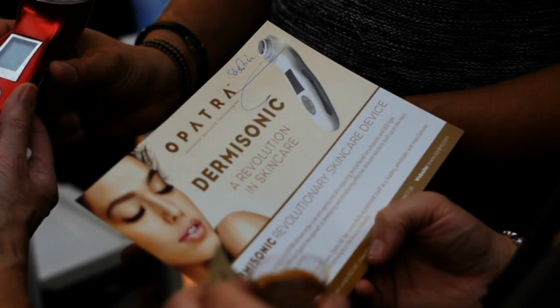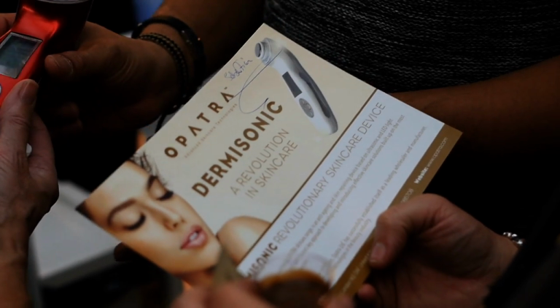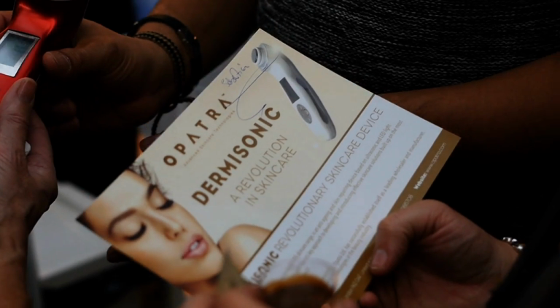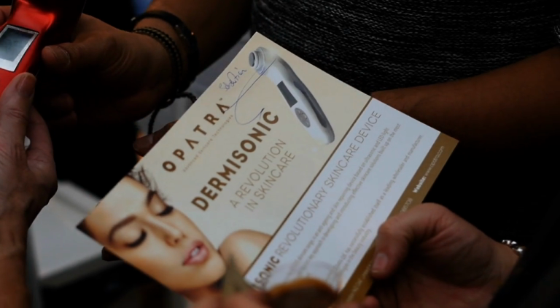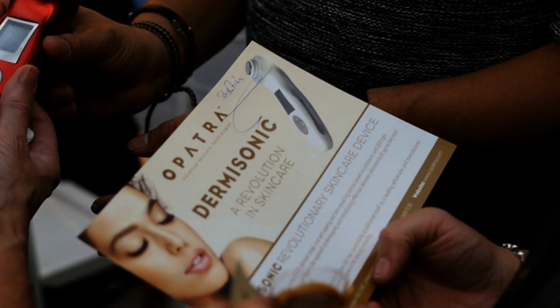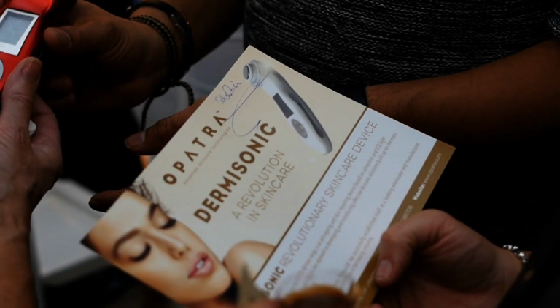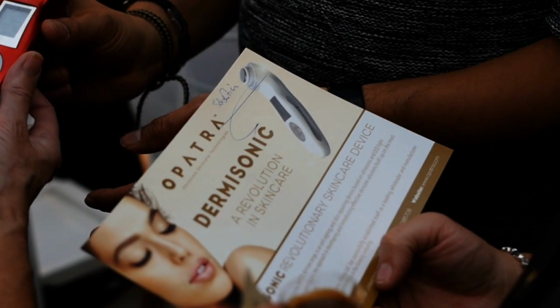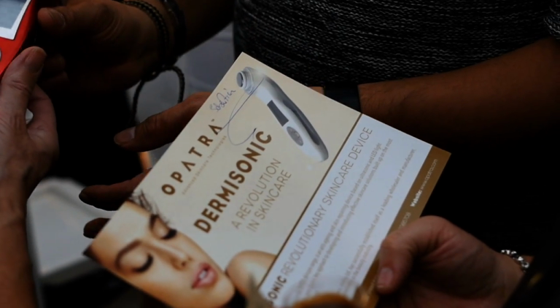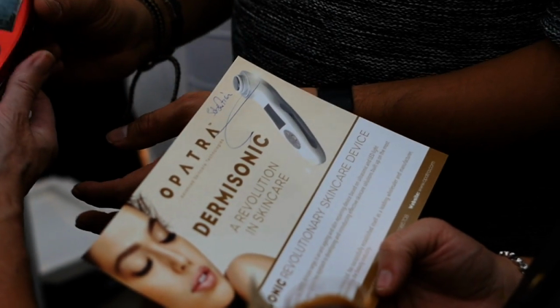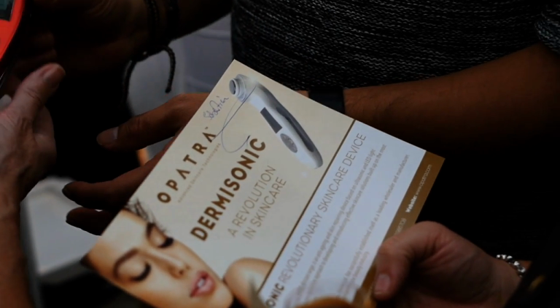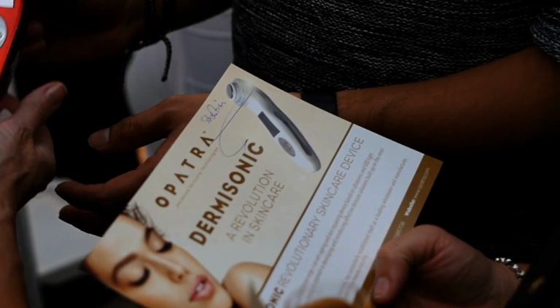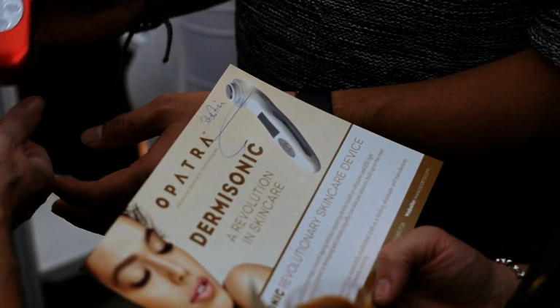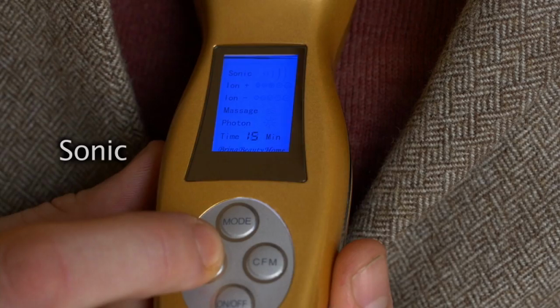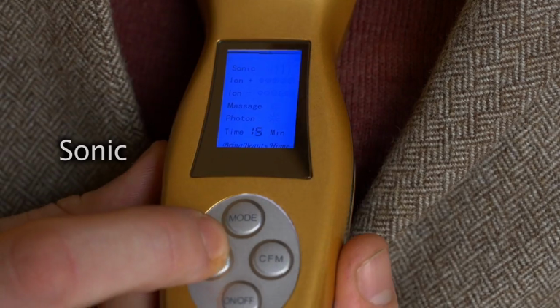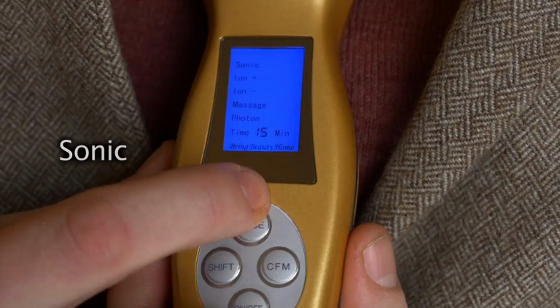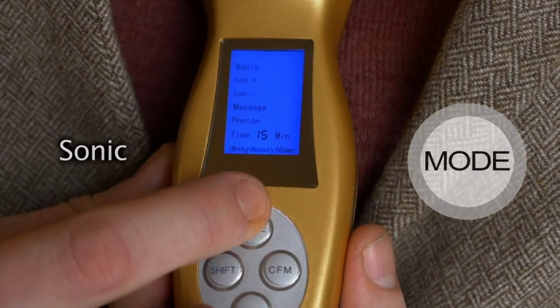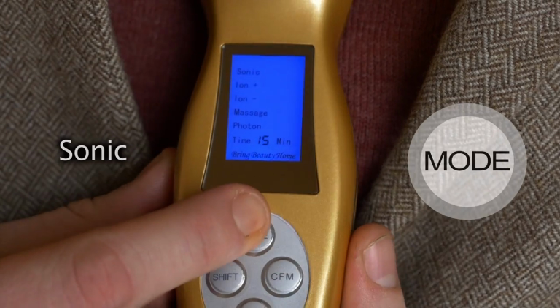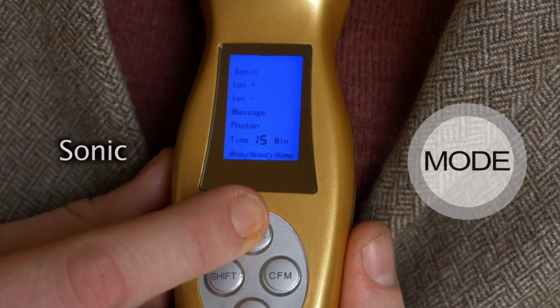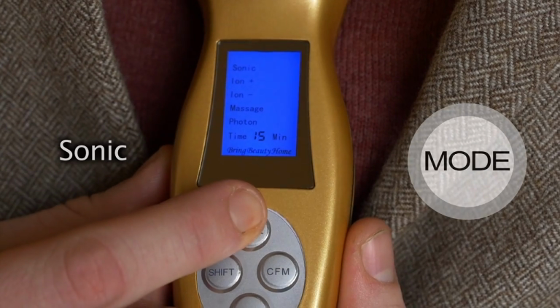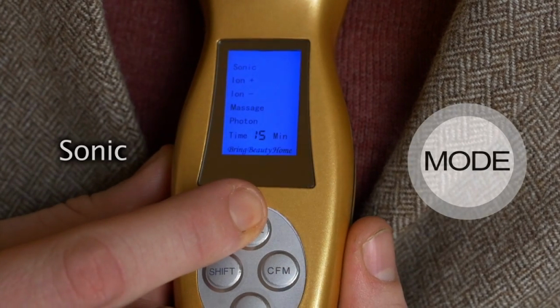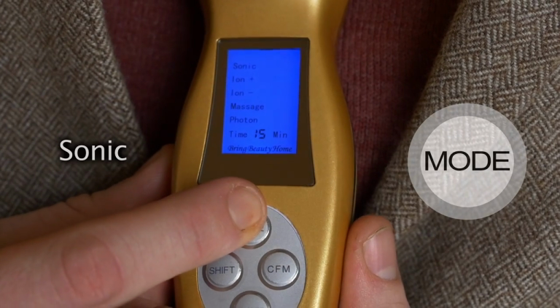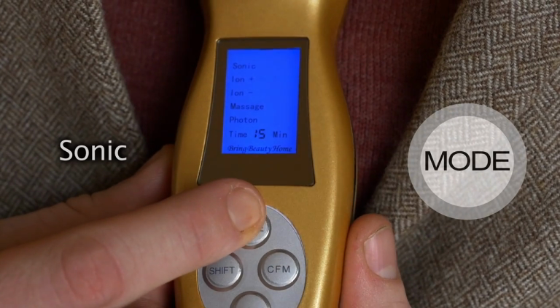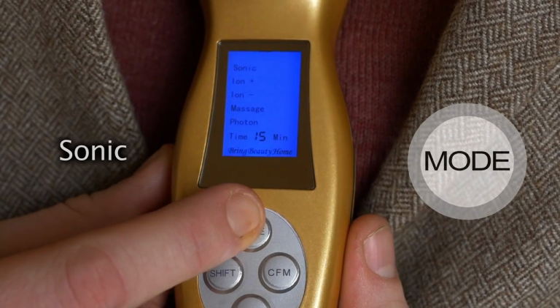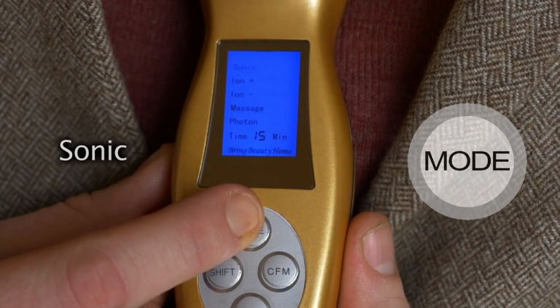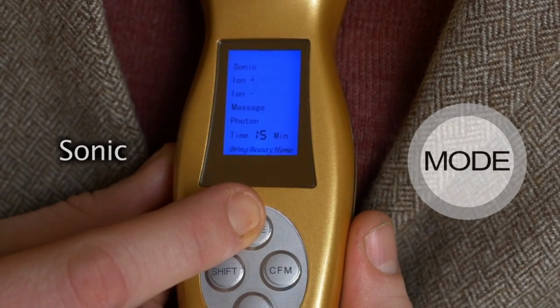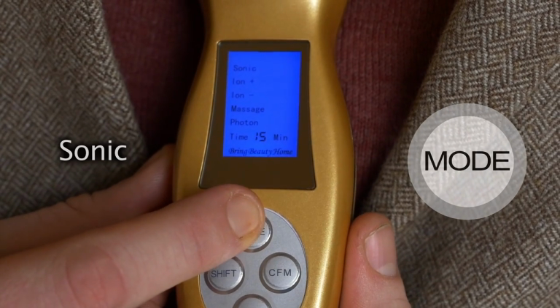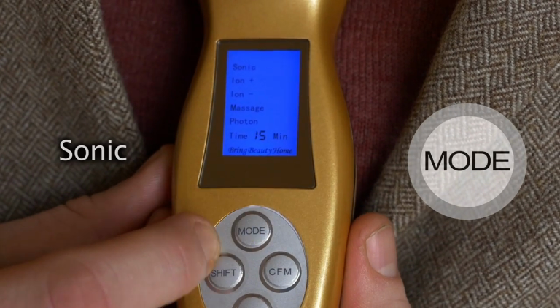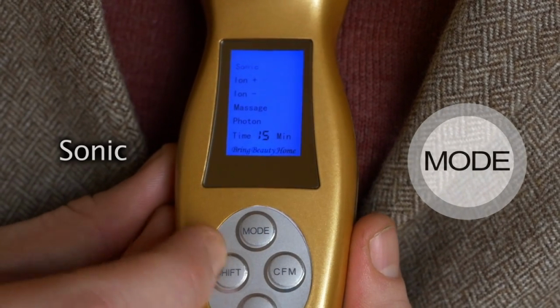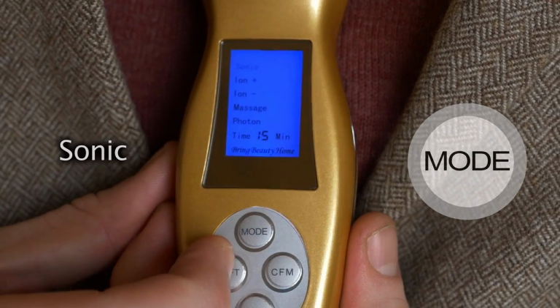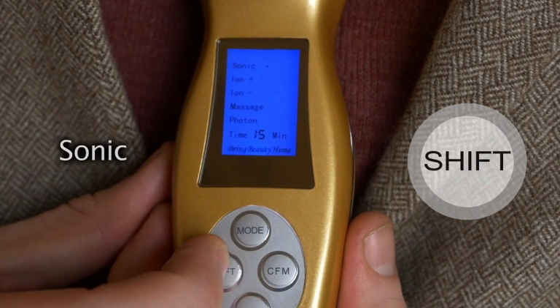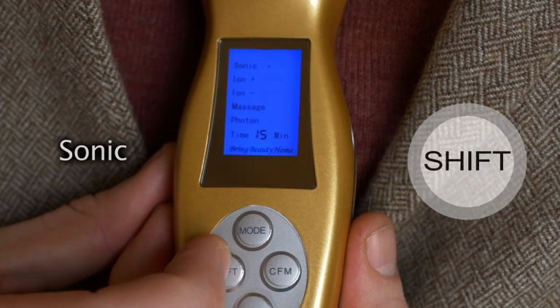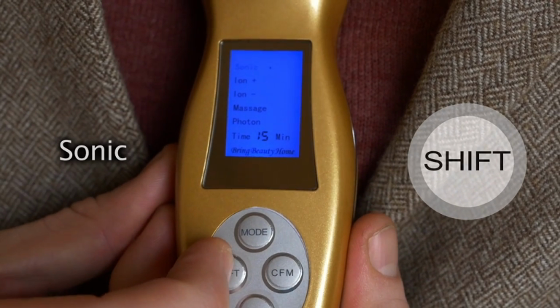The first function is your Sonic. To select, you press Mode and then you press Shift to activate.